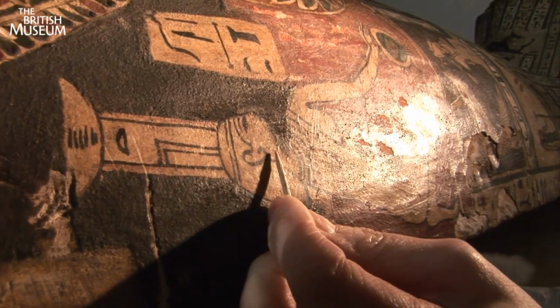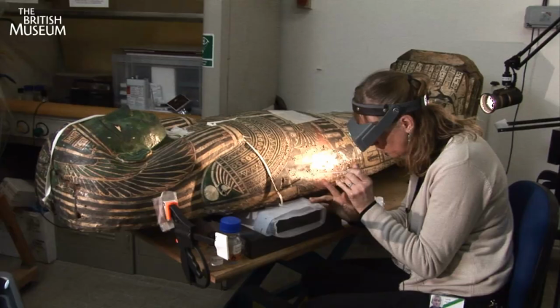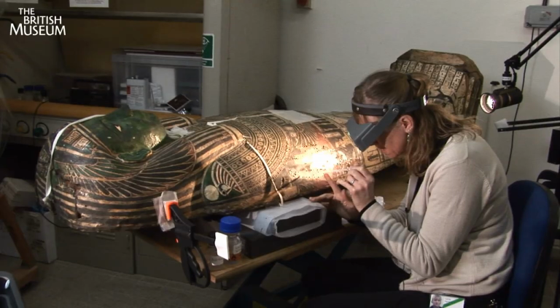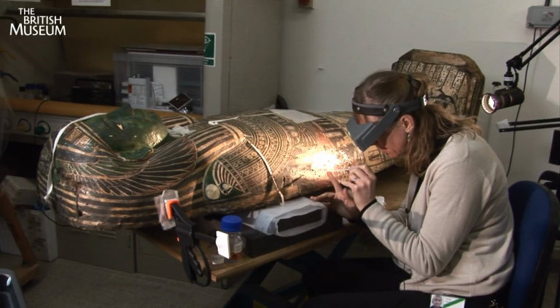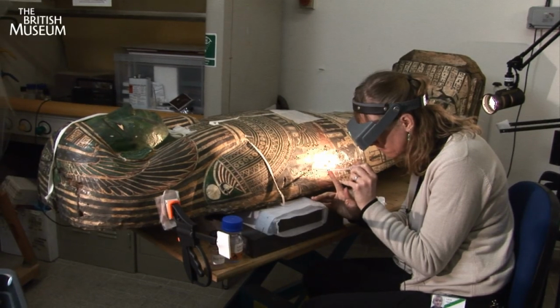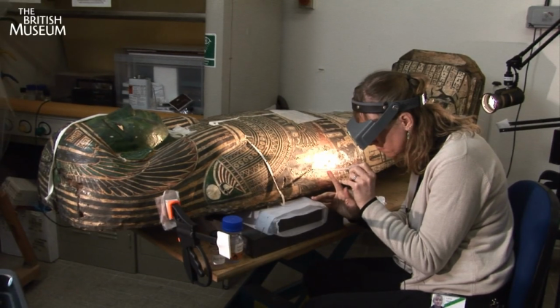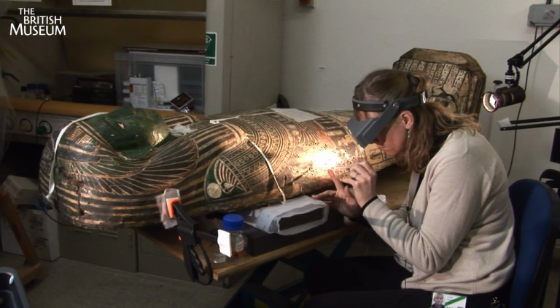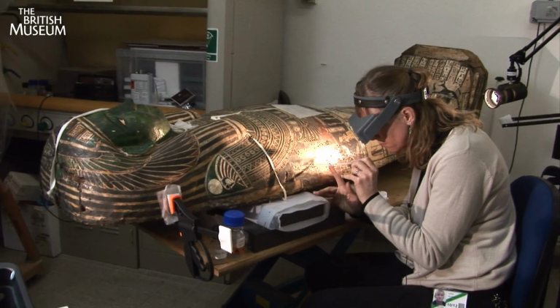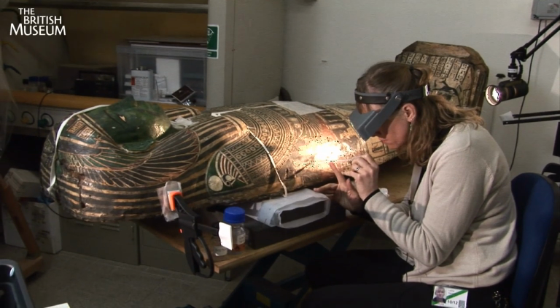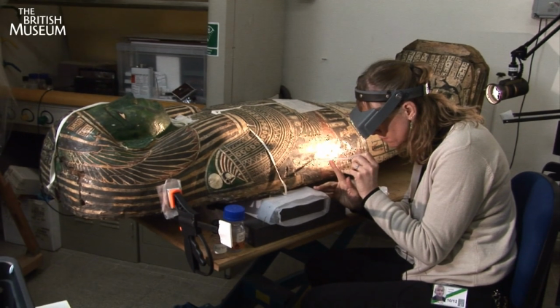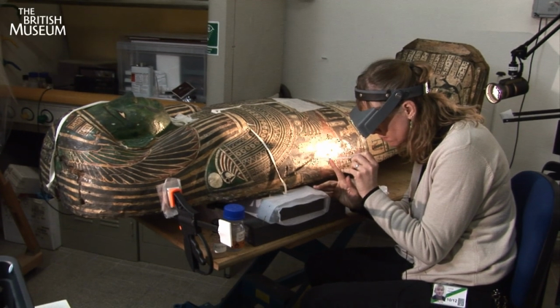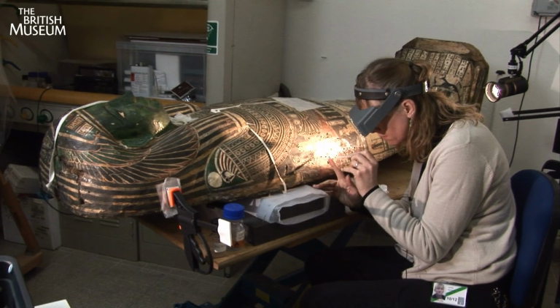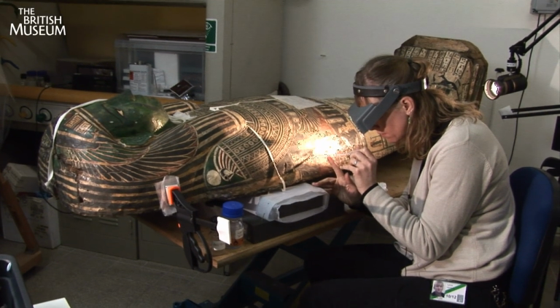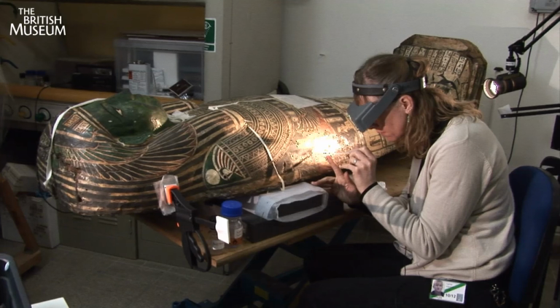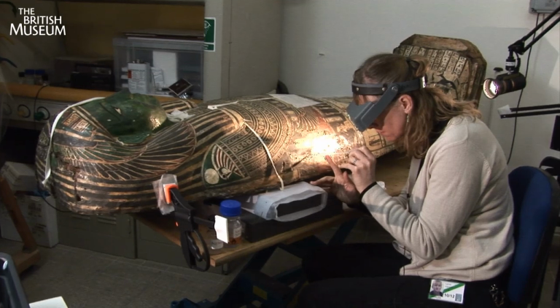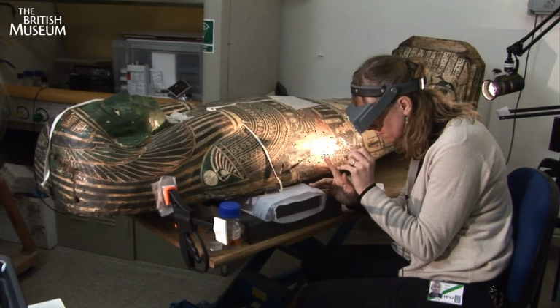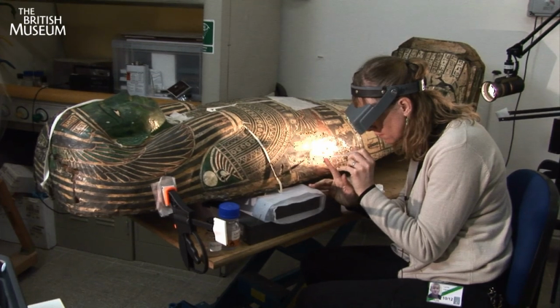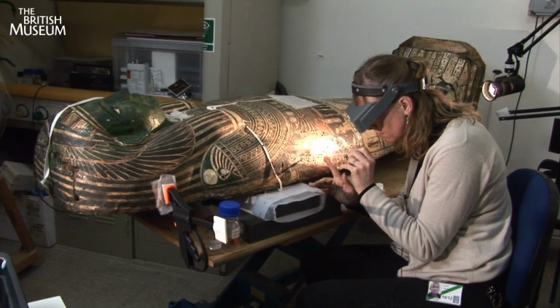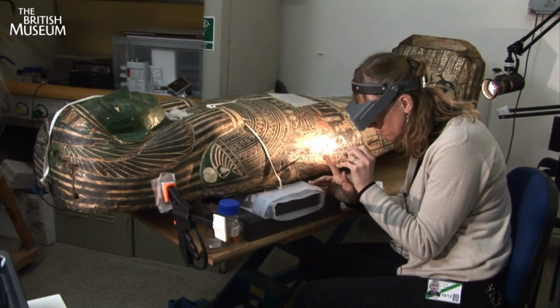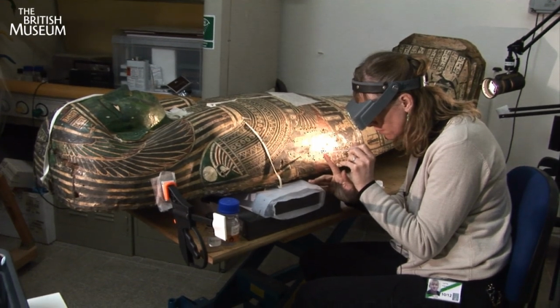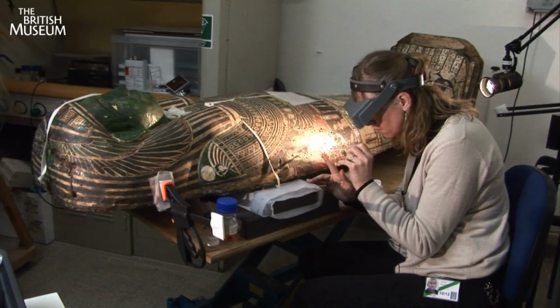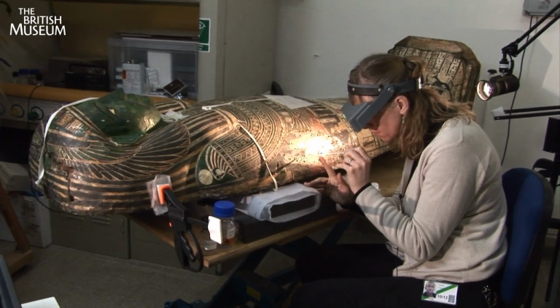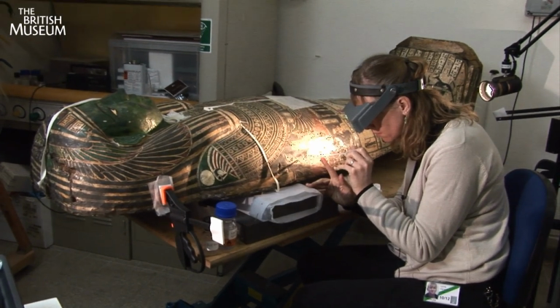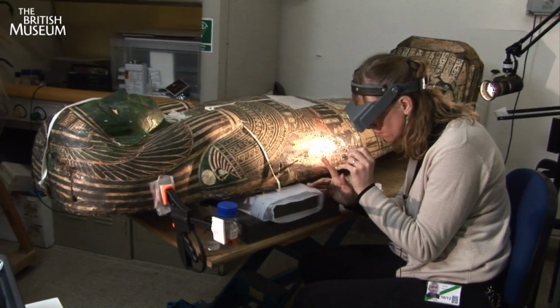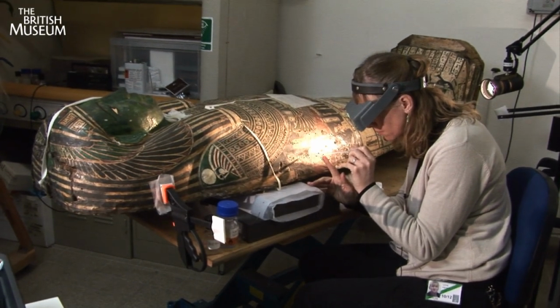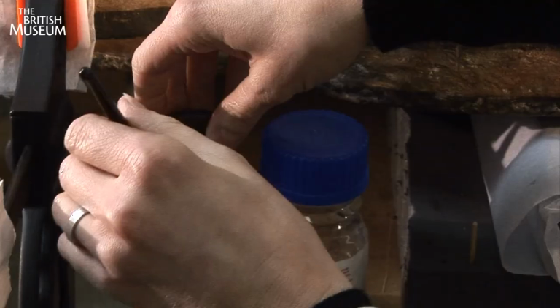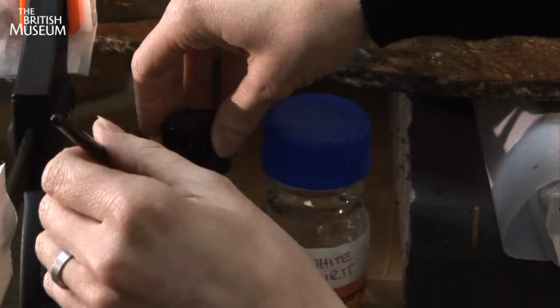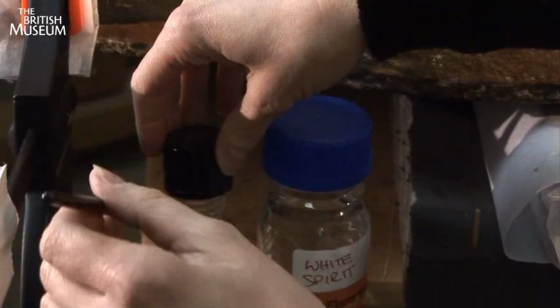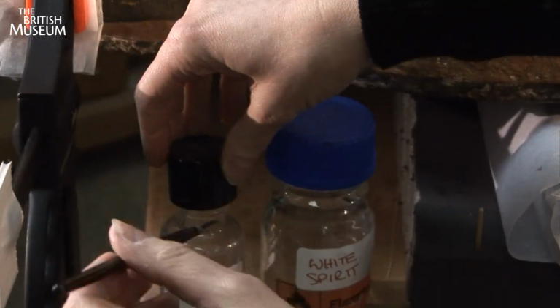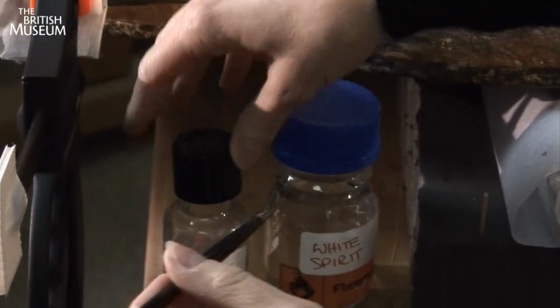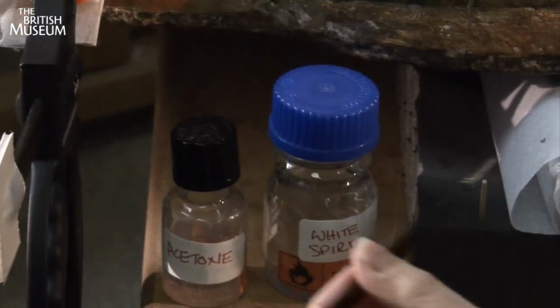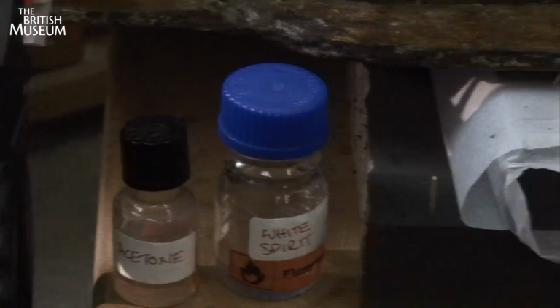She applies white spirit to the troublesome area so that the glue she is about to use will penetrate deep into the crack.